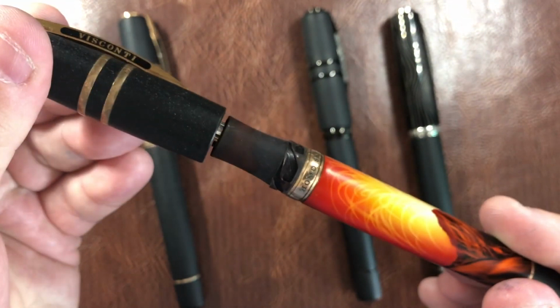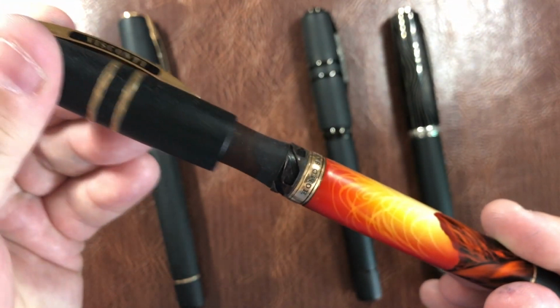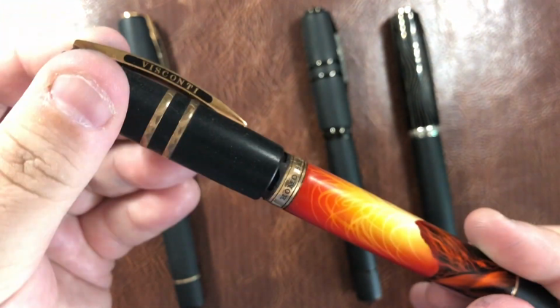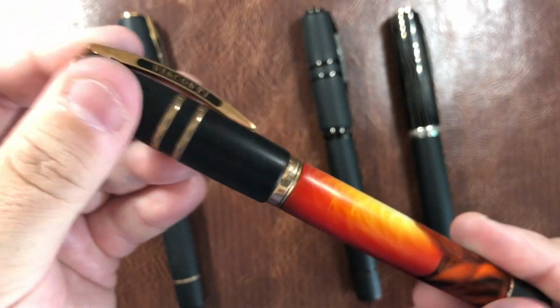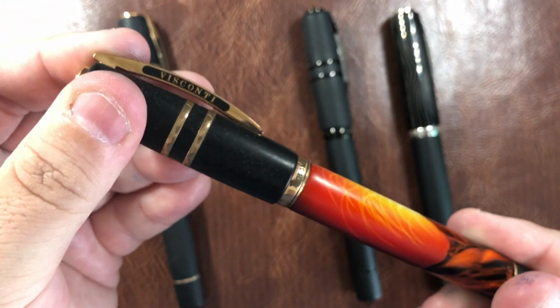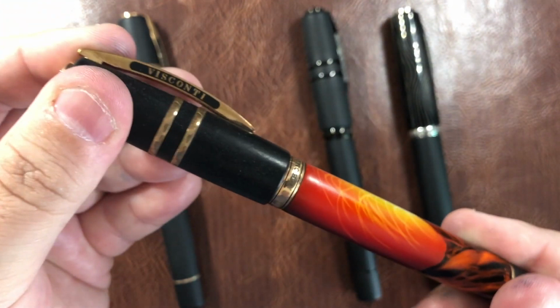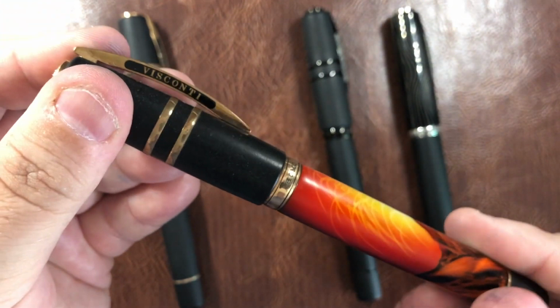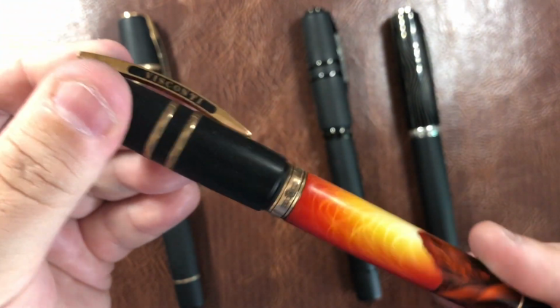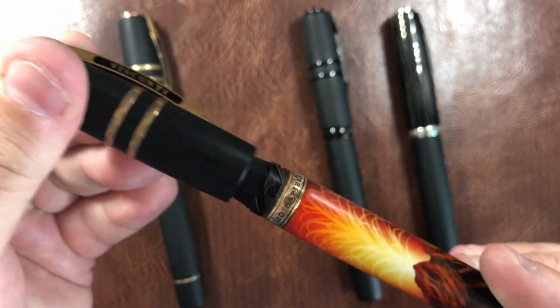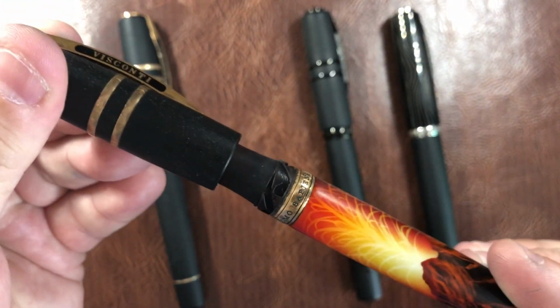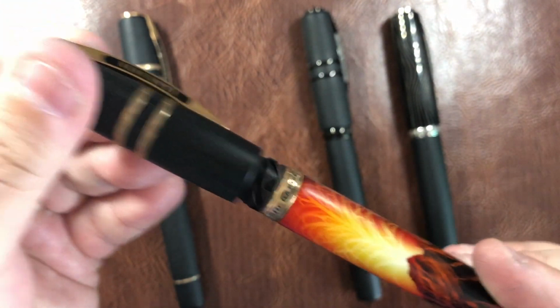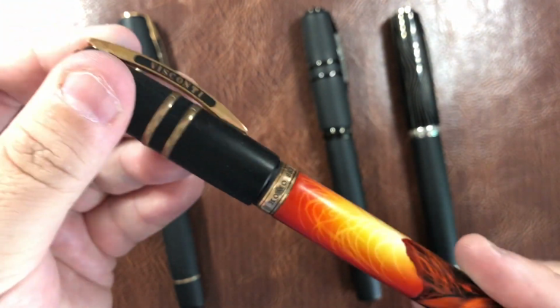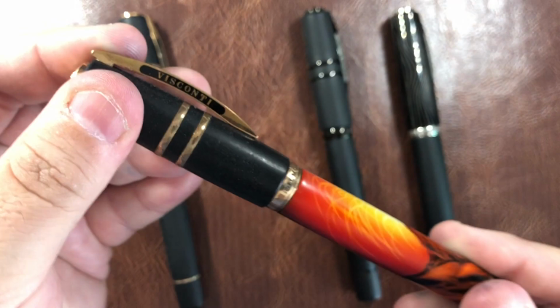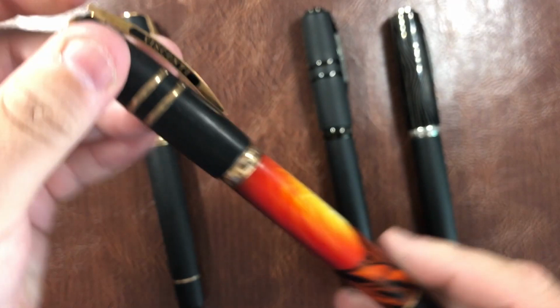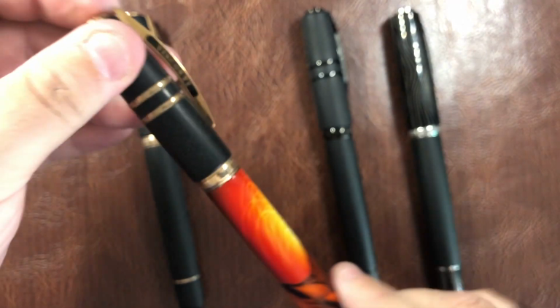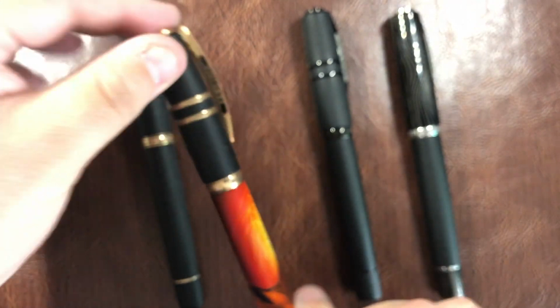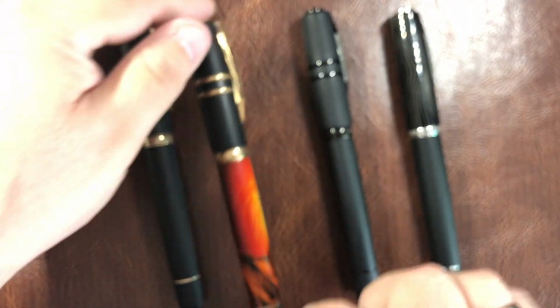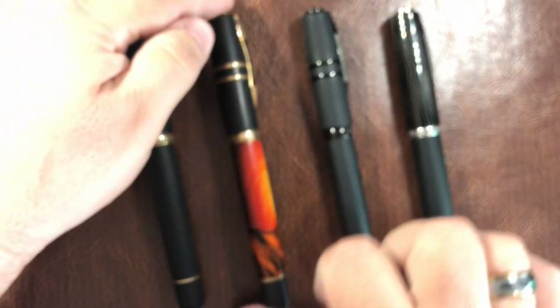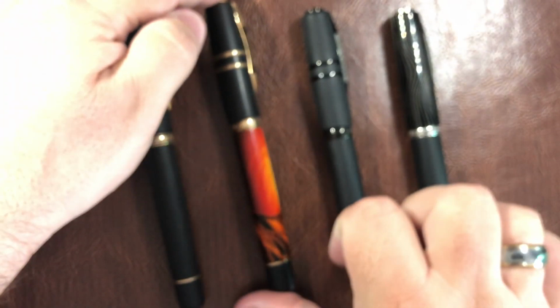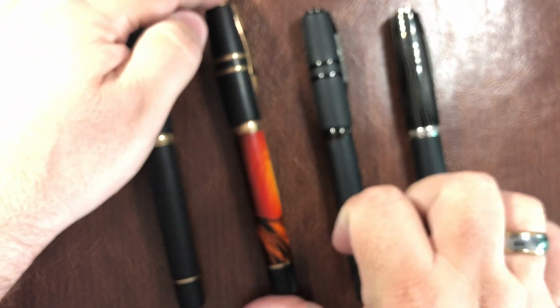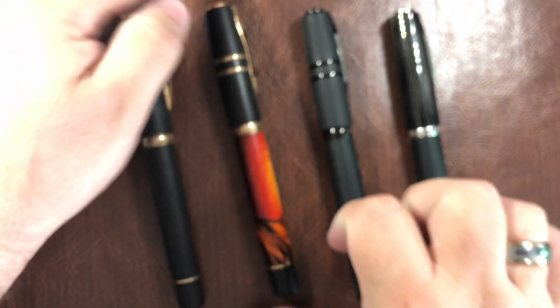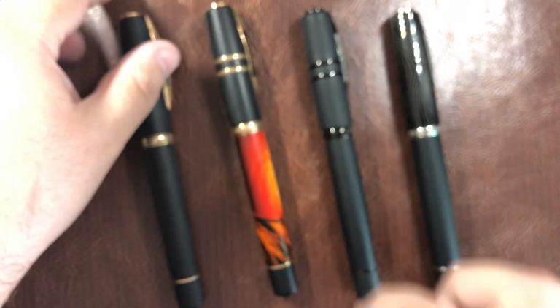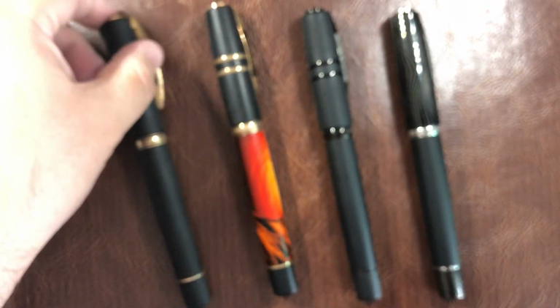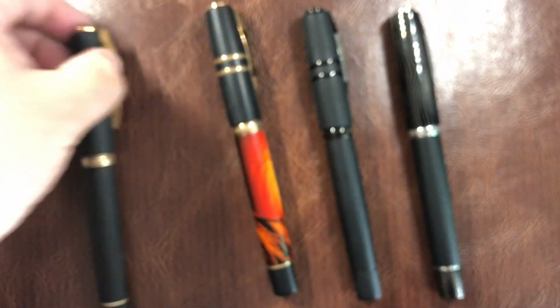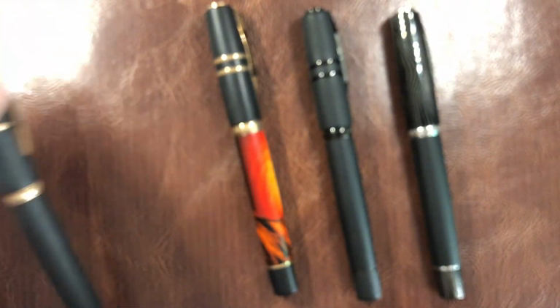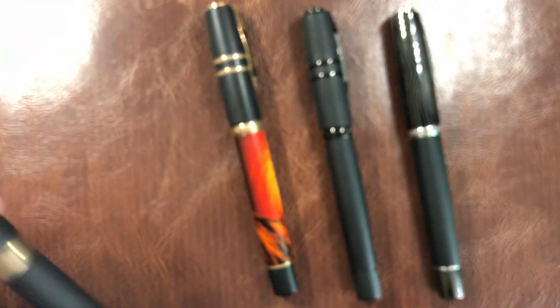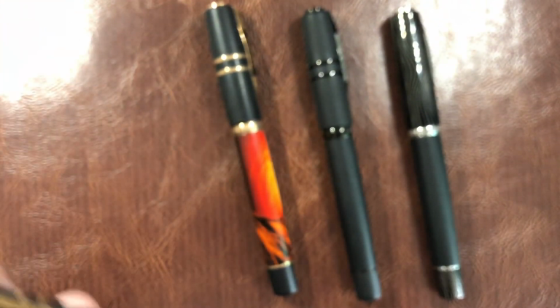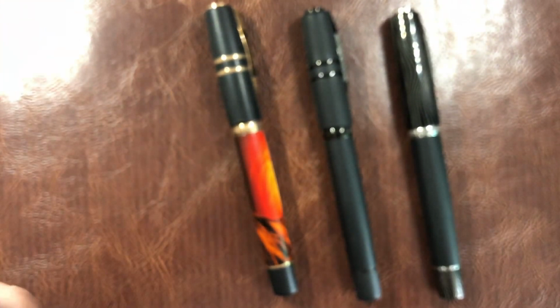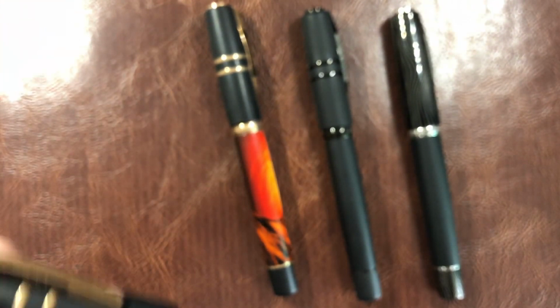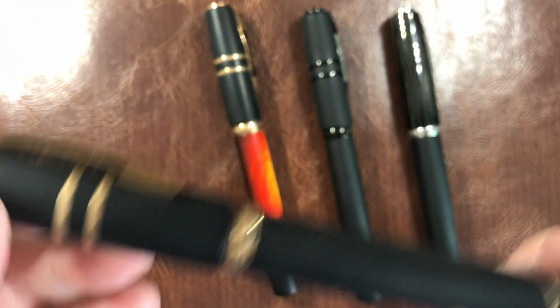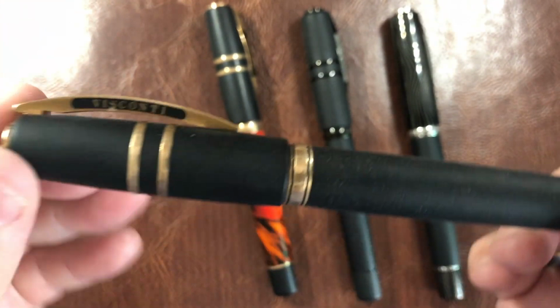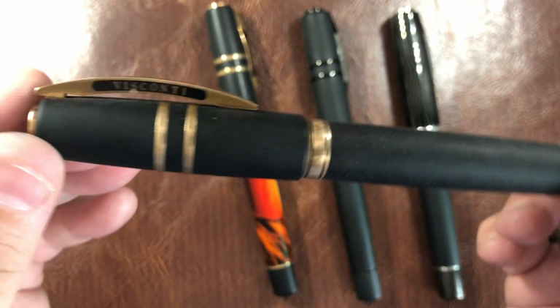I'll show you the hook safe lock mechanism here — just a quarter of a turn and it unlocks. So let's go through each of these.